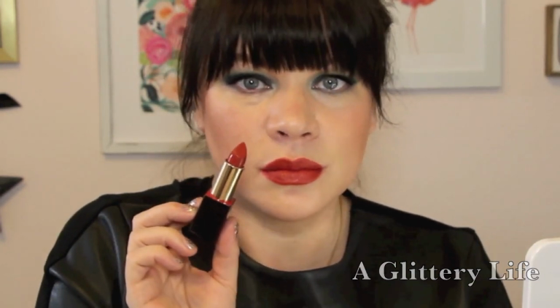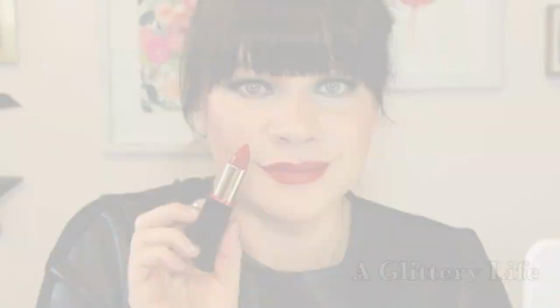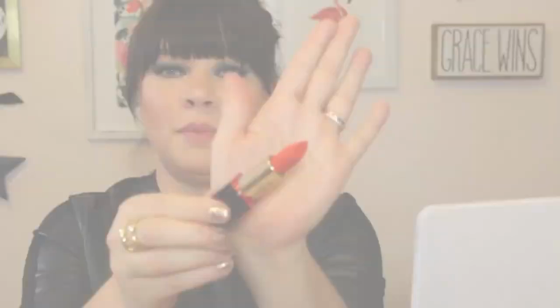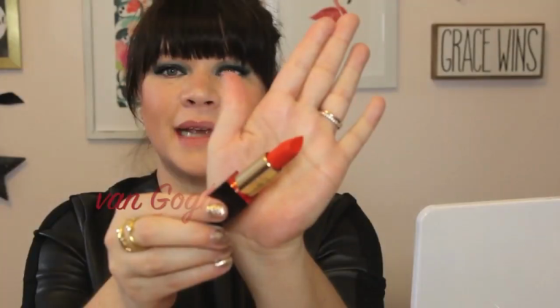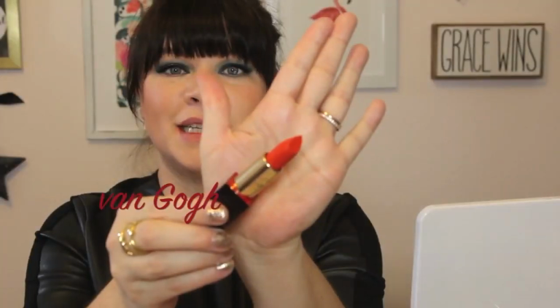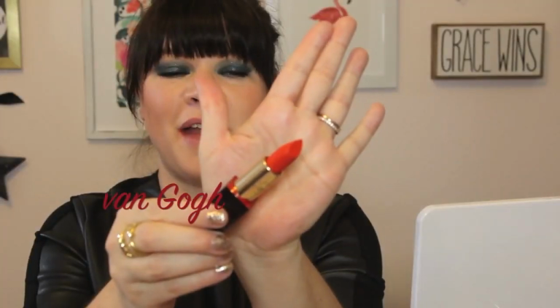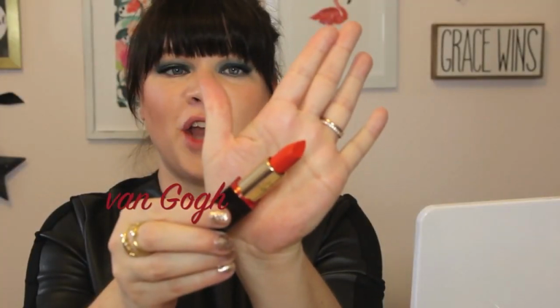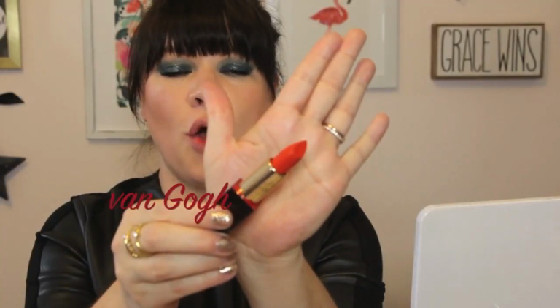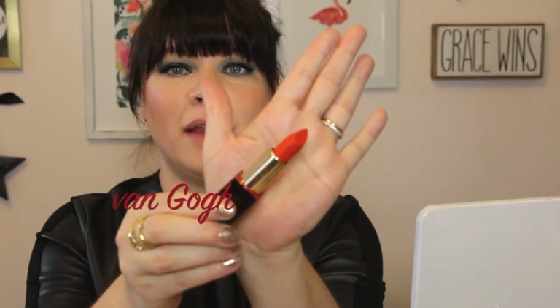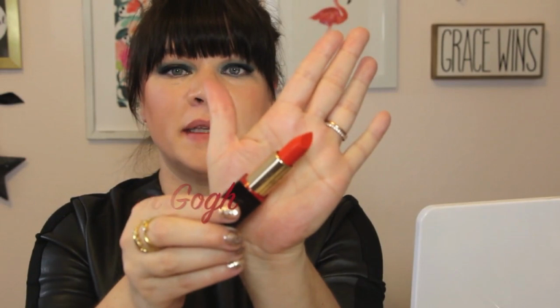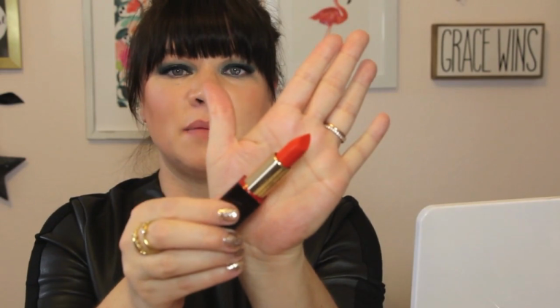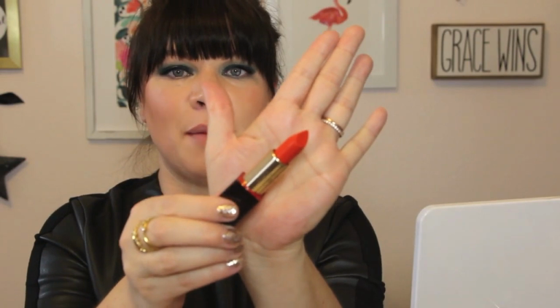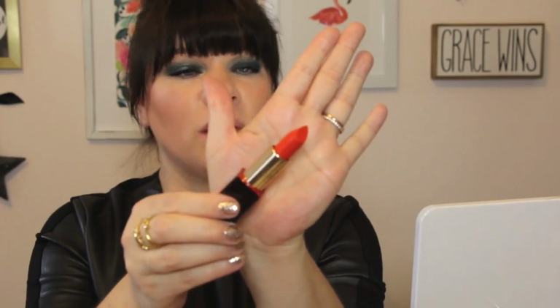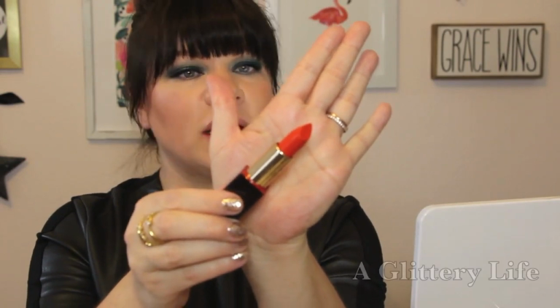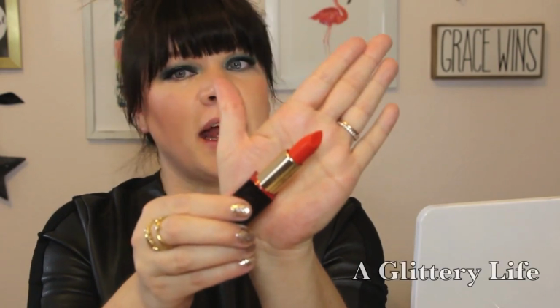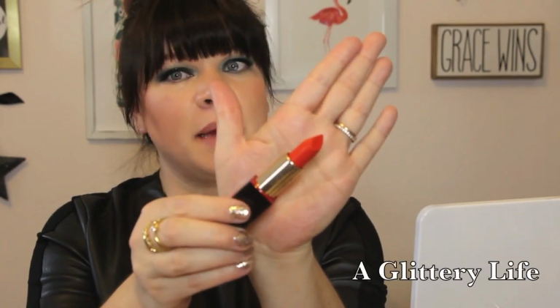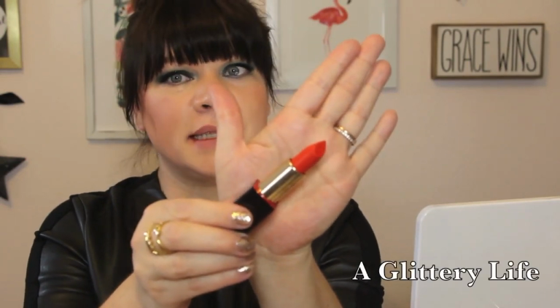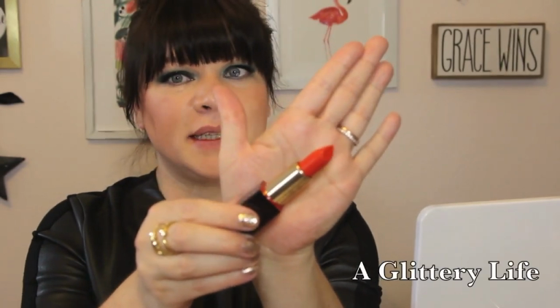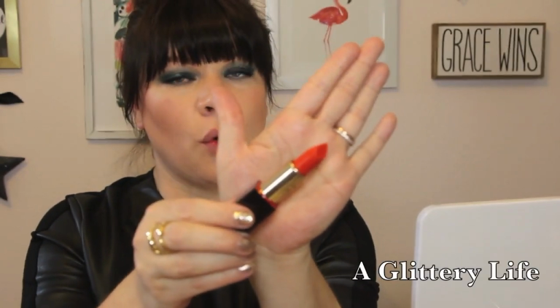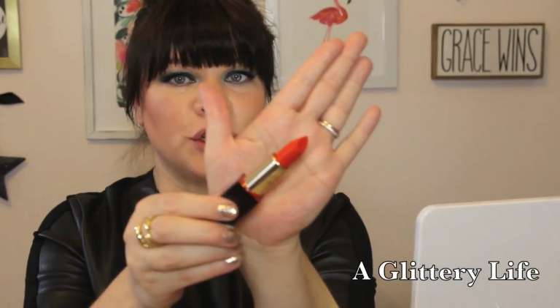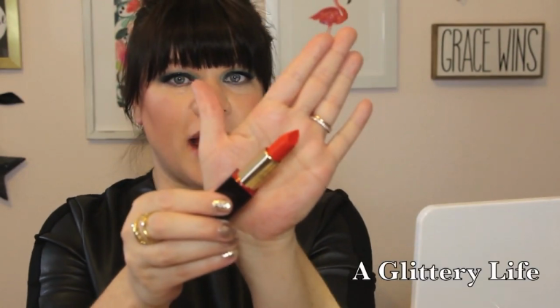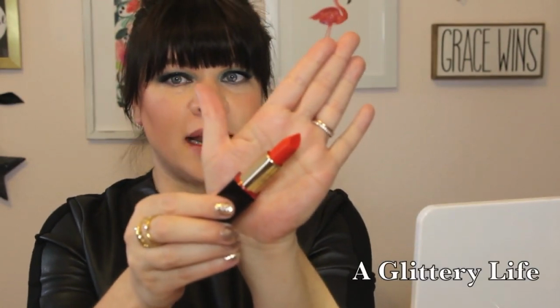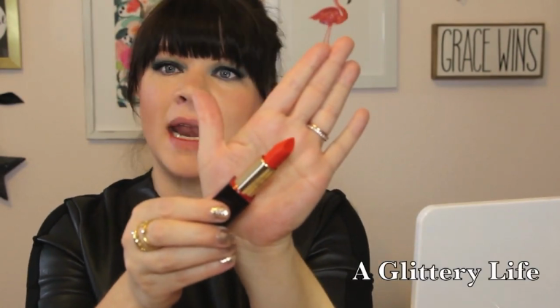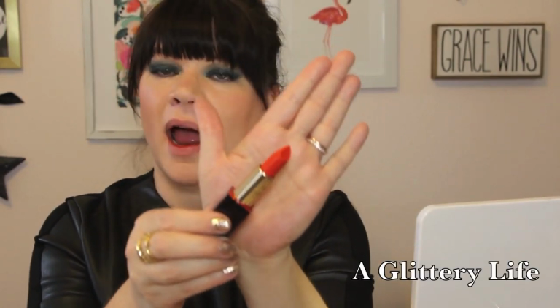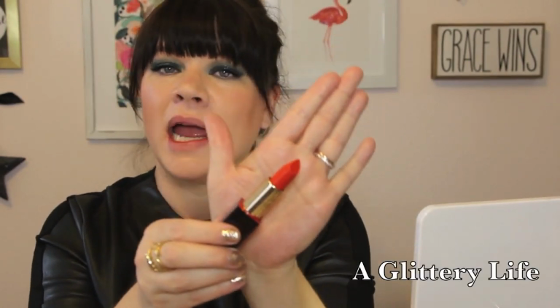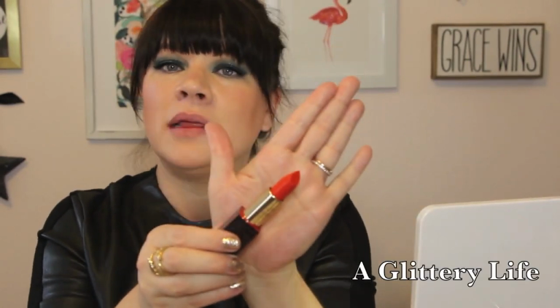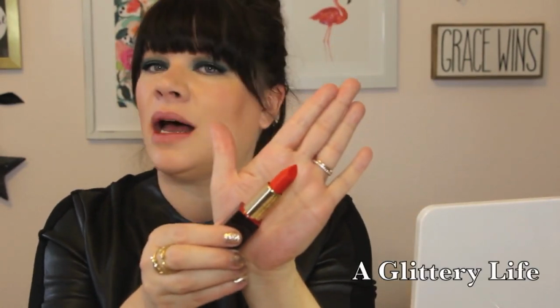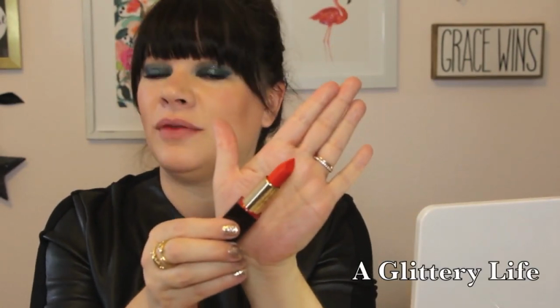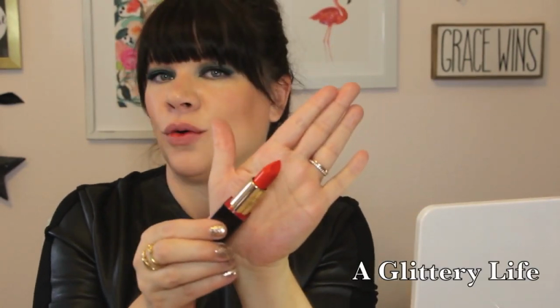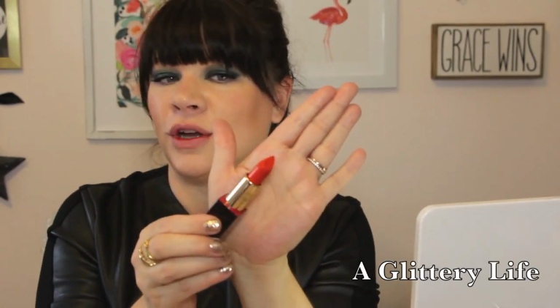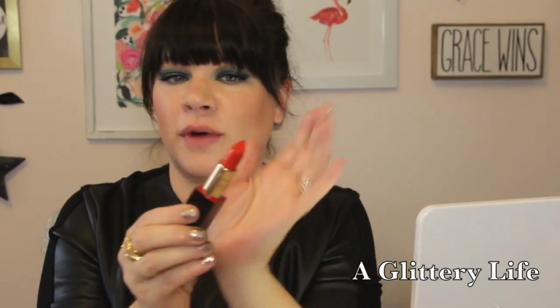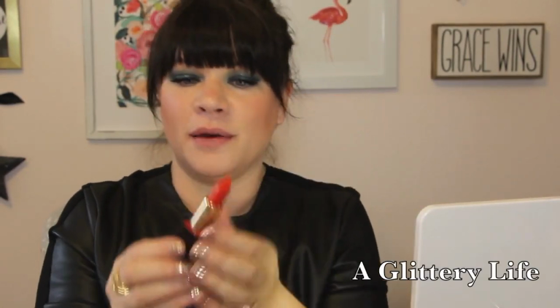Up next is Van Gogh, and this is my perfect red because it's an orange-red — and I love an orange-red.